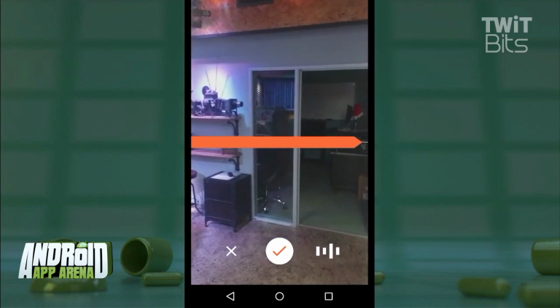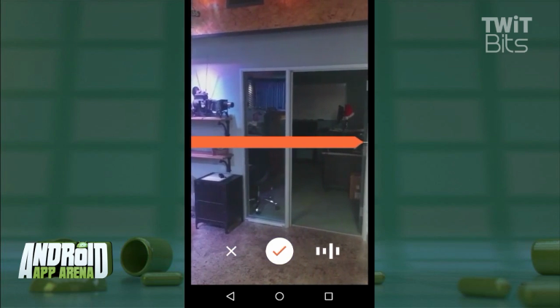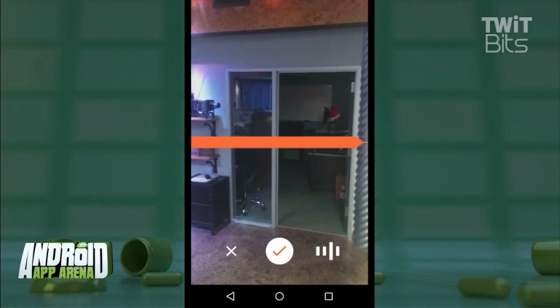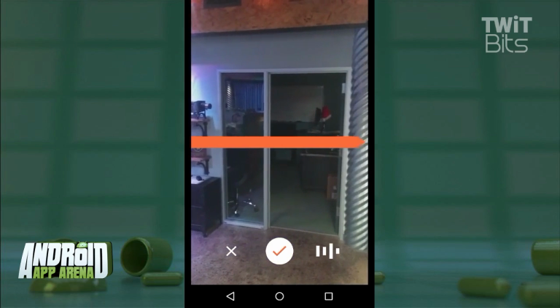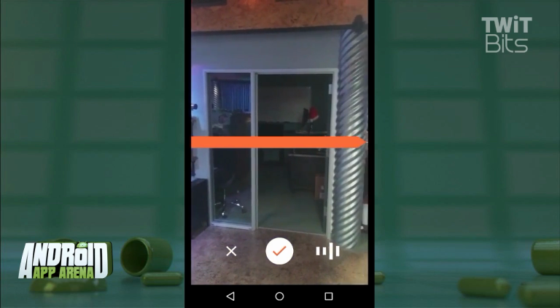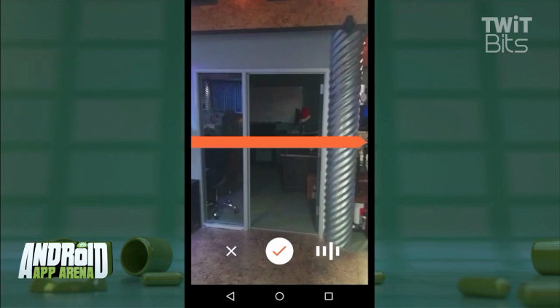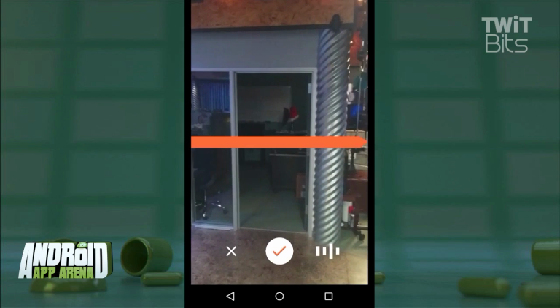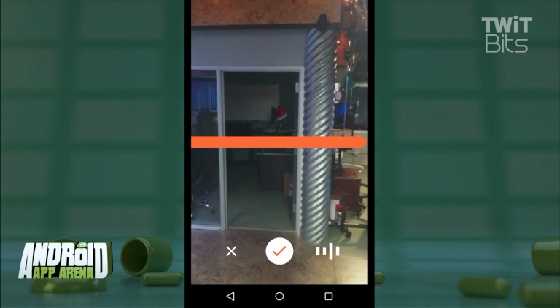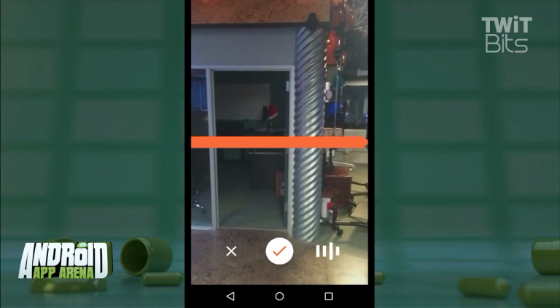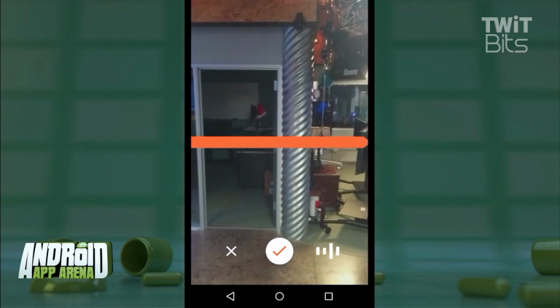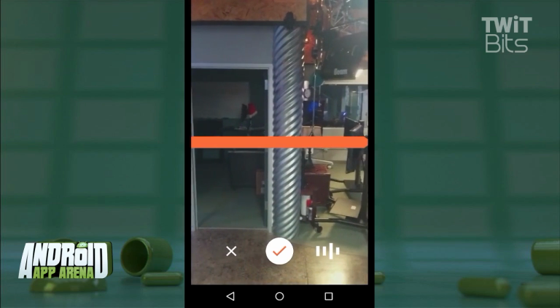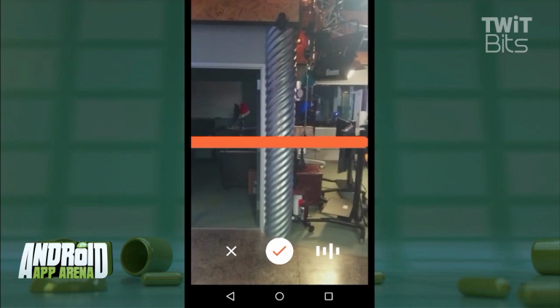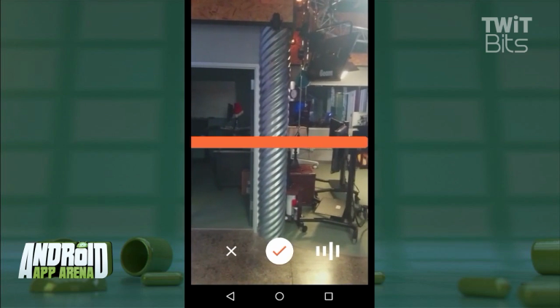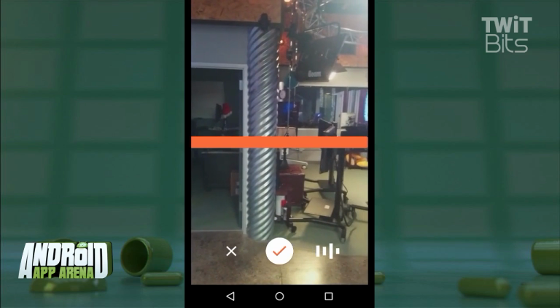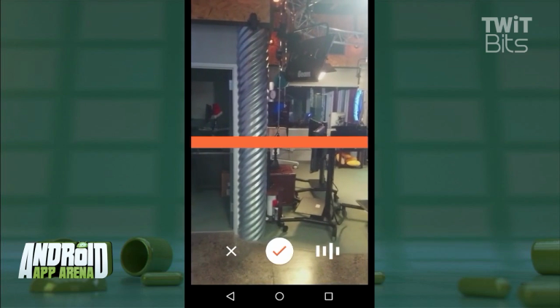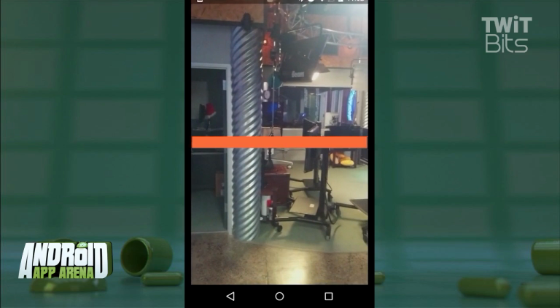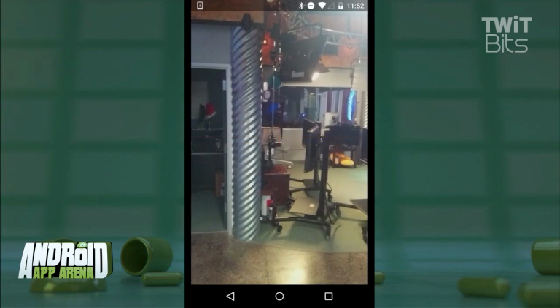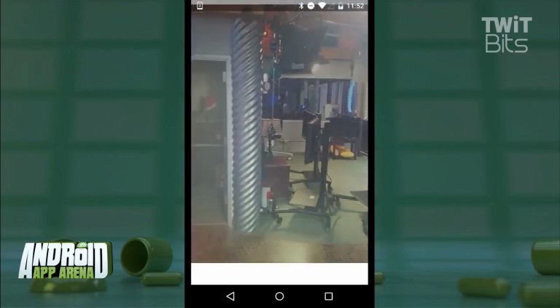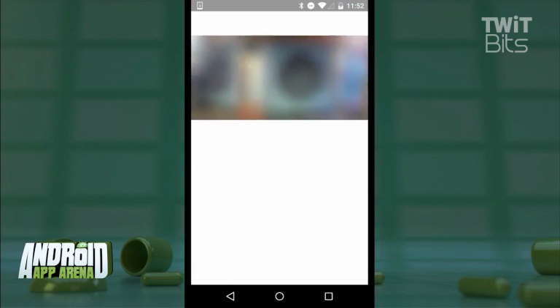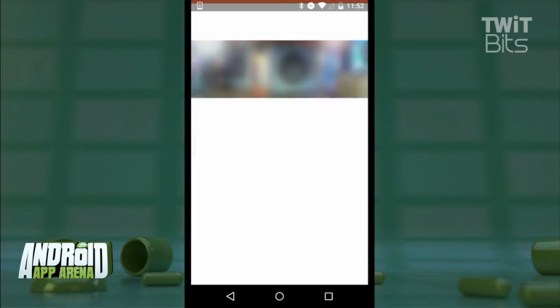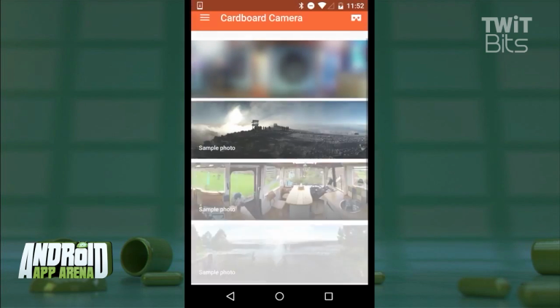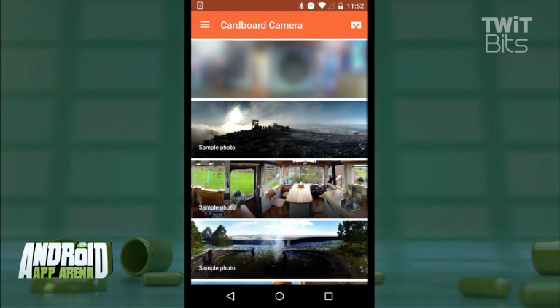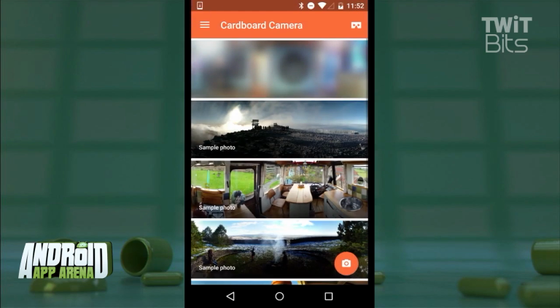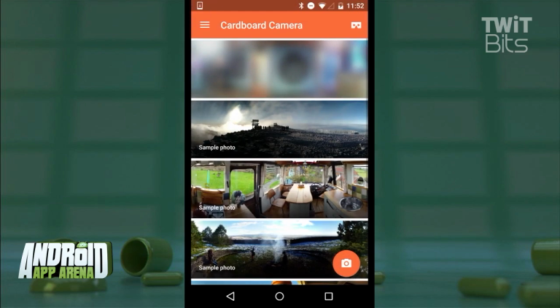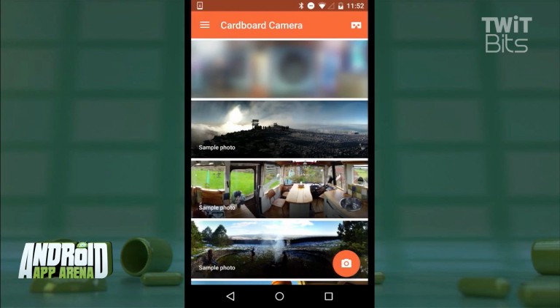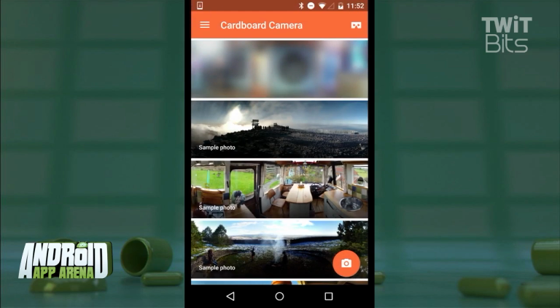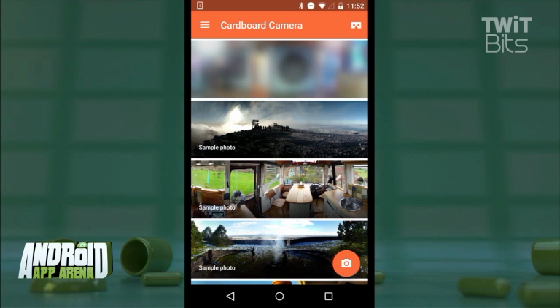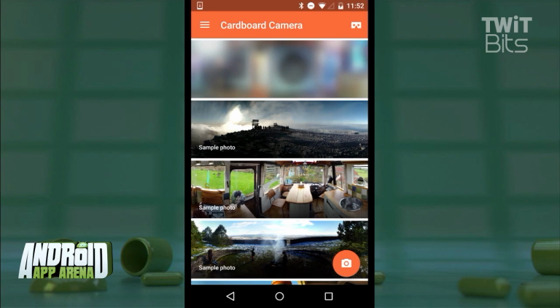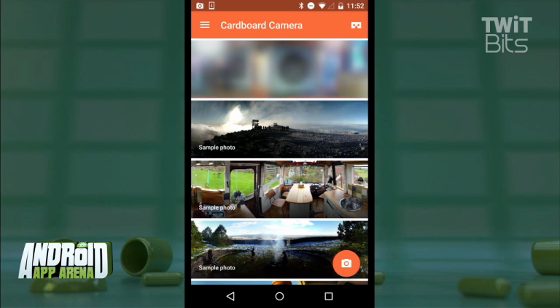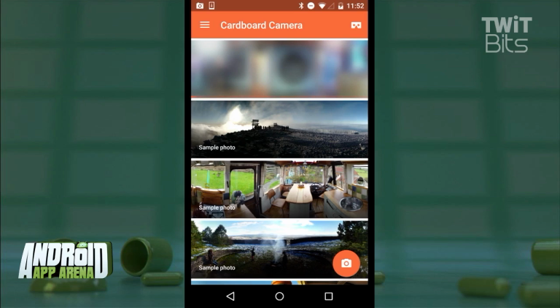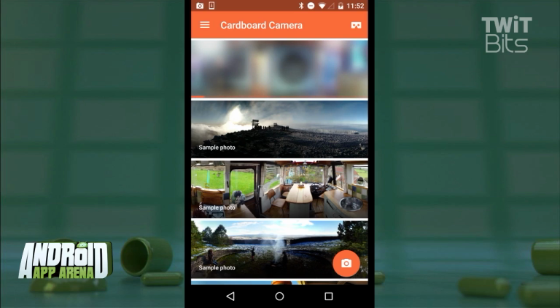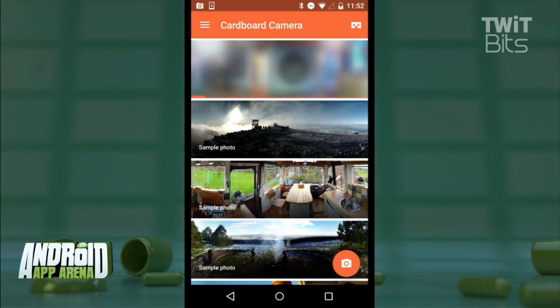You can turn off that audio feature if you wish, but it really does help set the scene in the Cardboard player later.